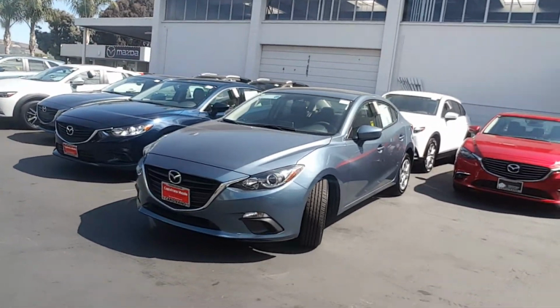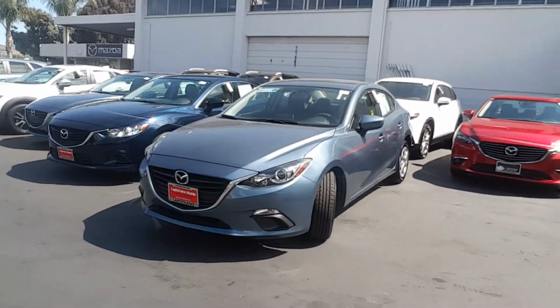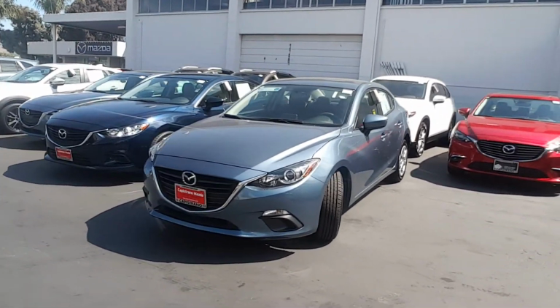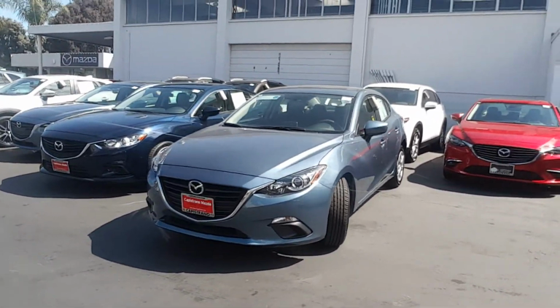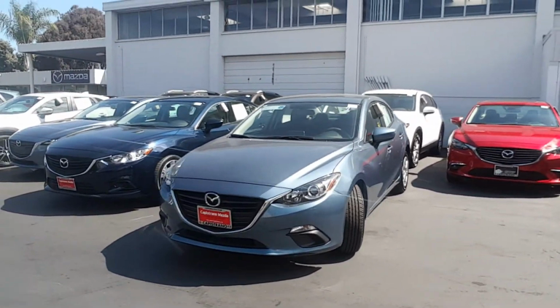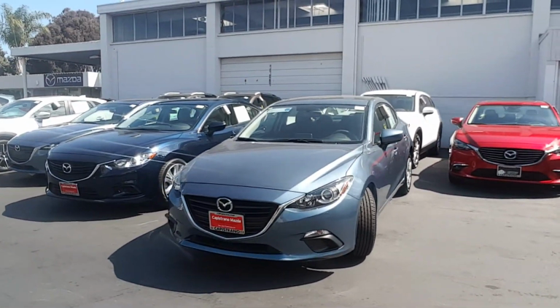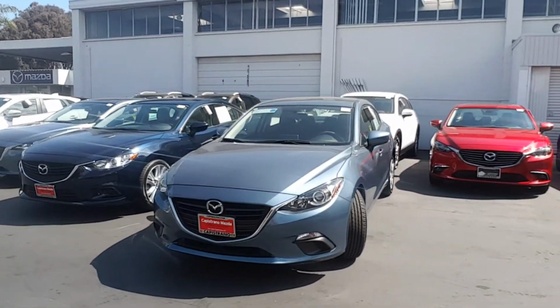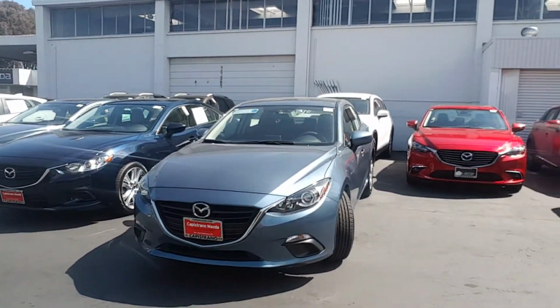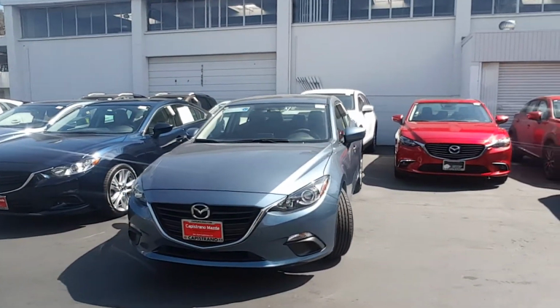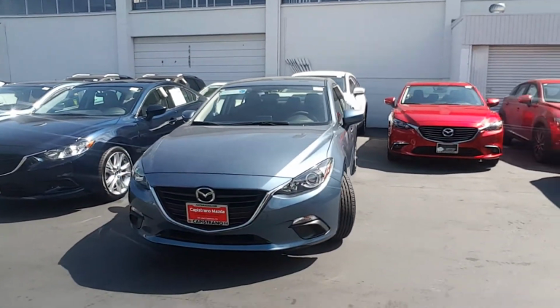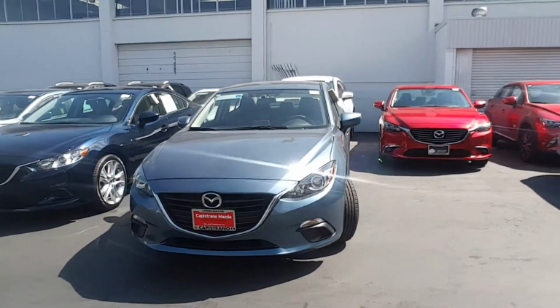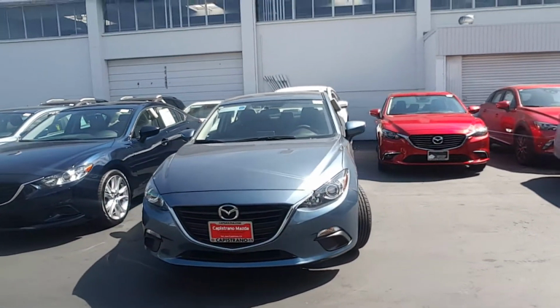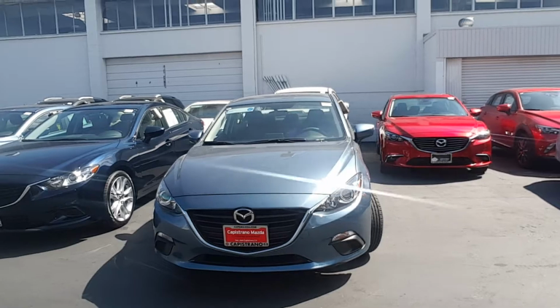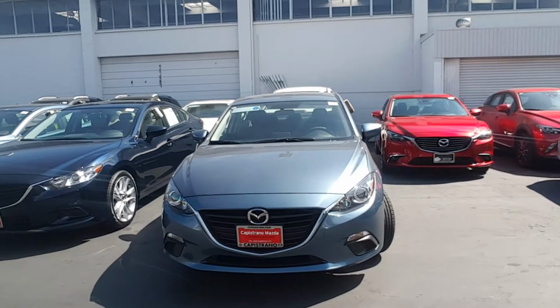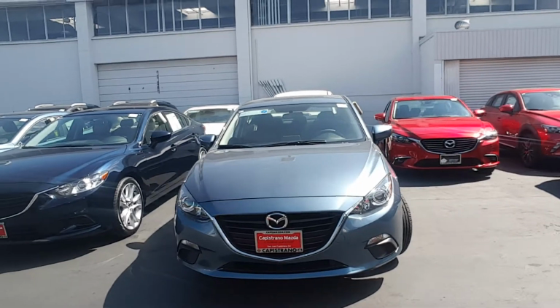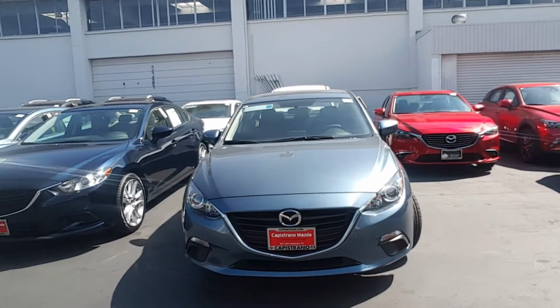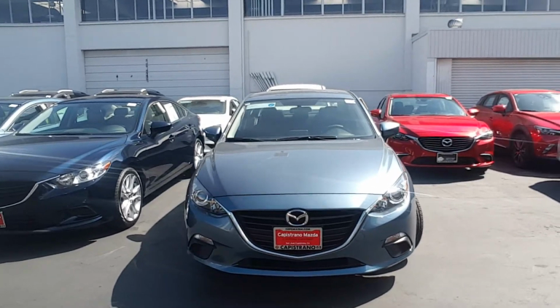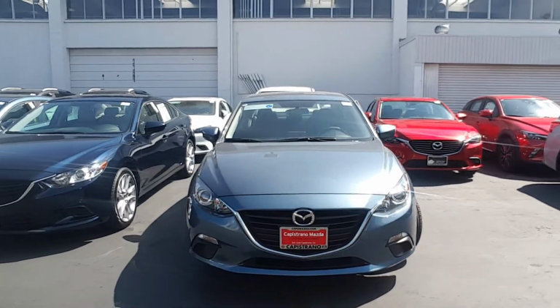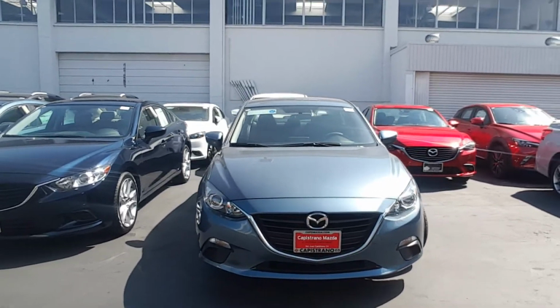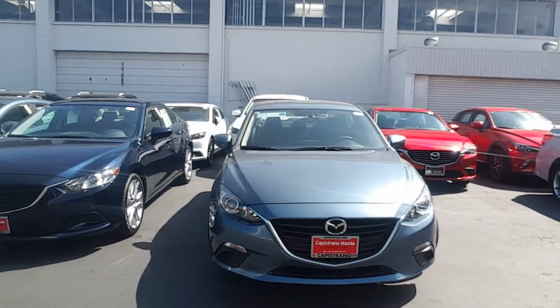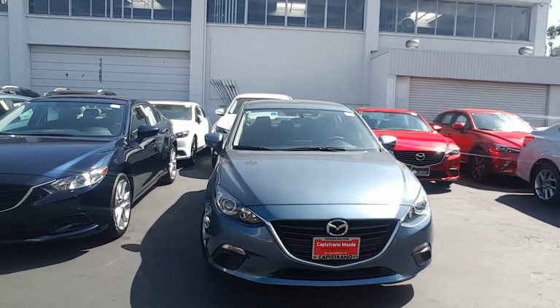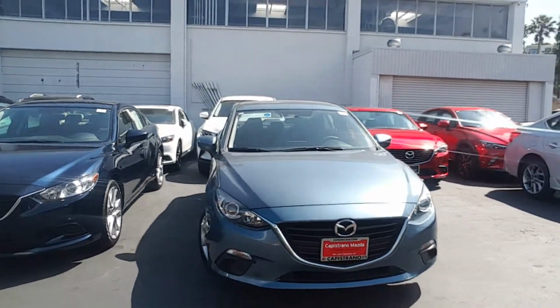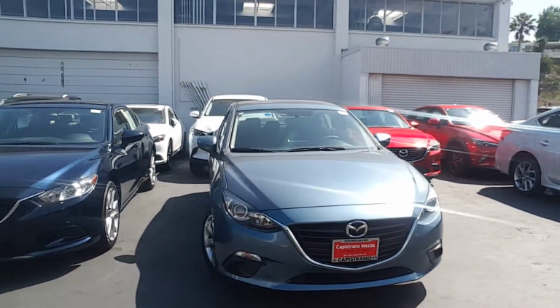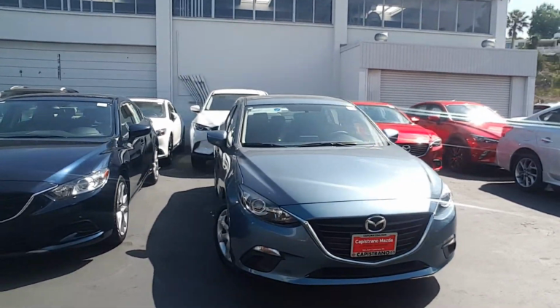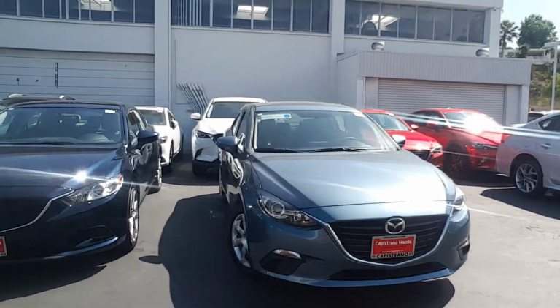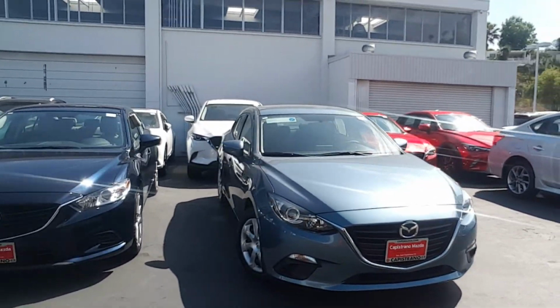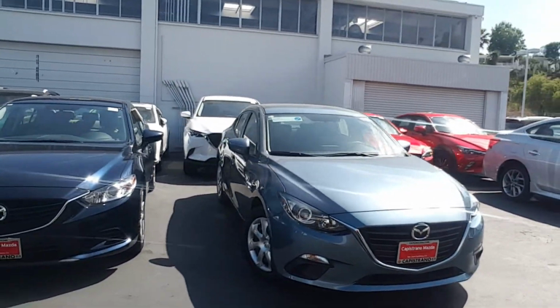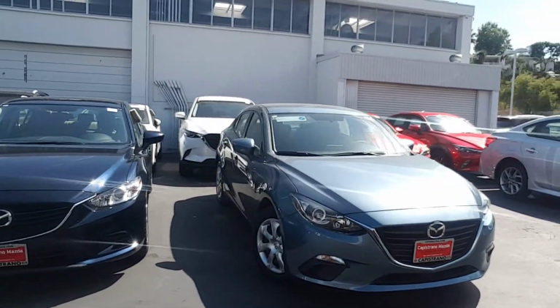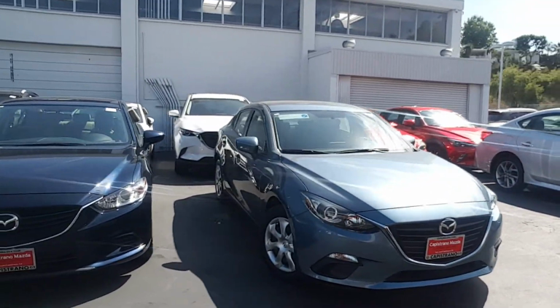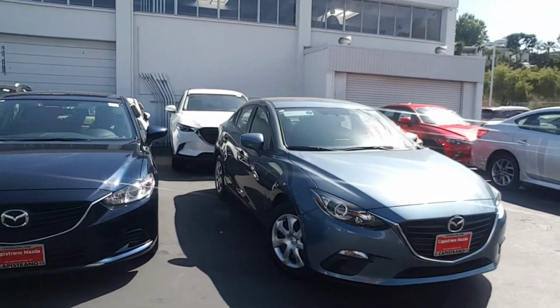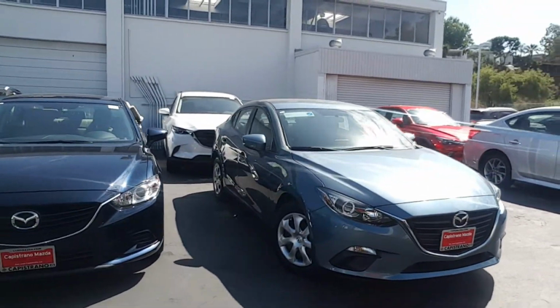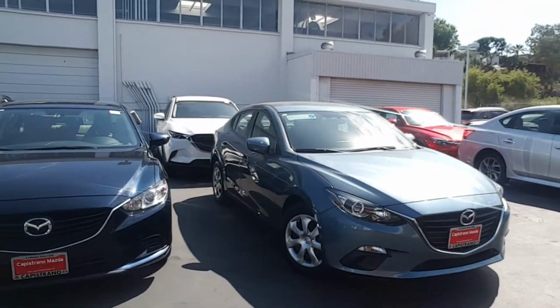It's a very nice car — fun to drive, really safe and efficient. It gets up to 41 MPG on the highway.